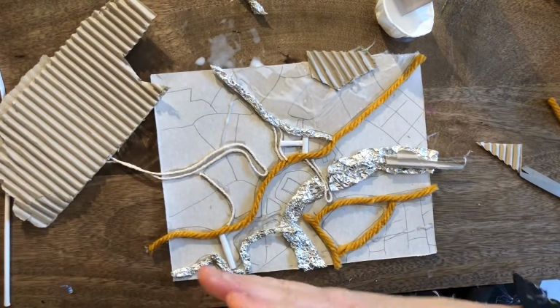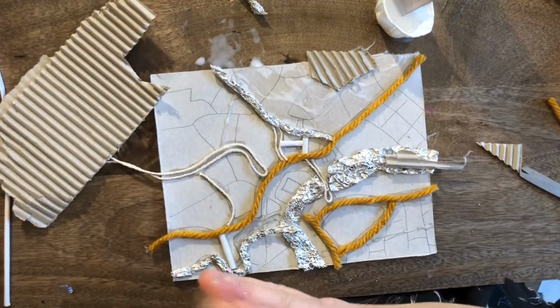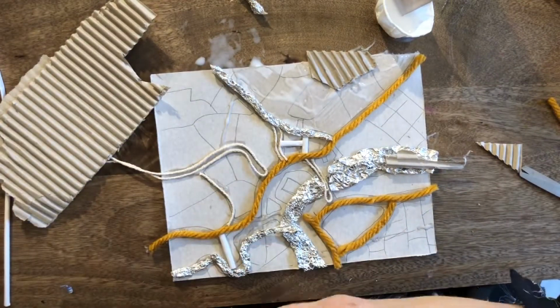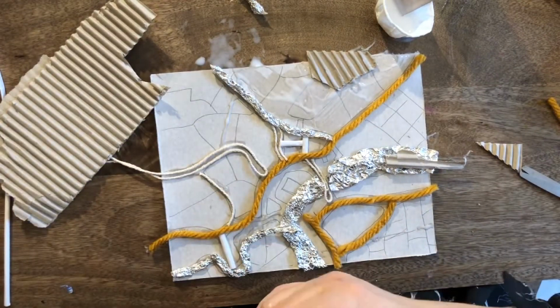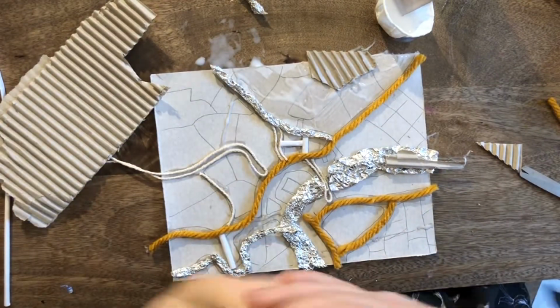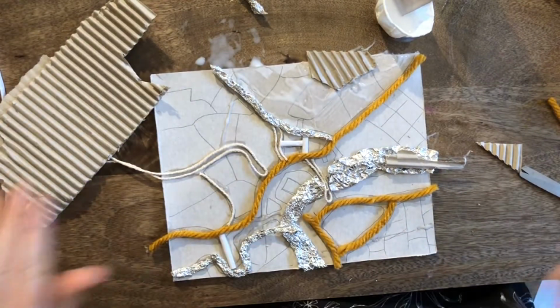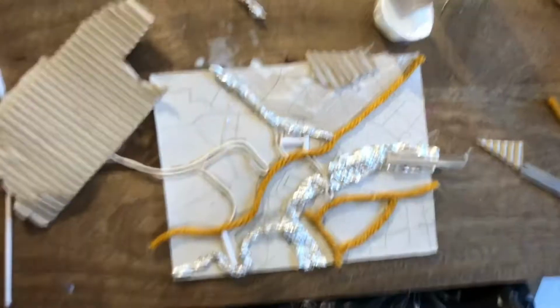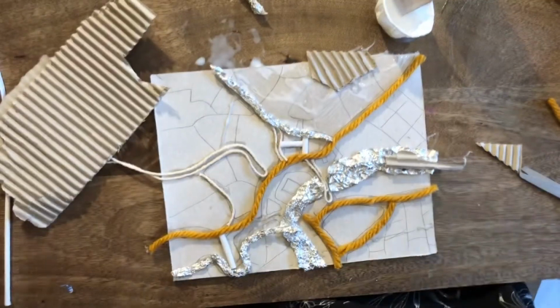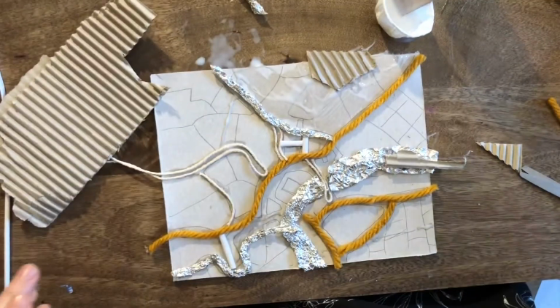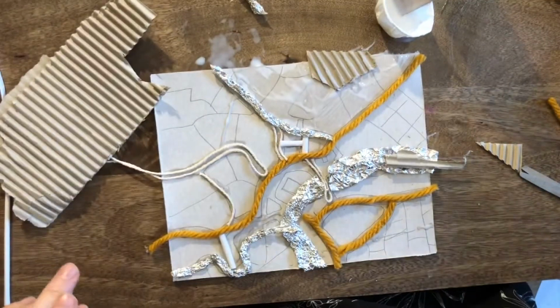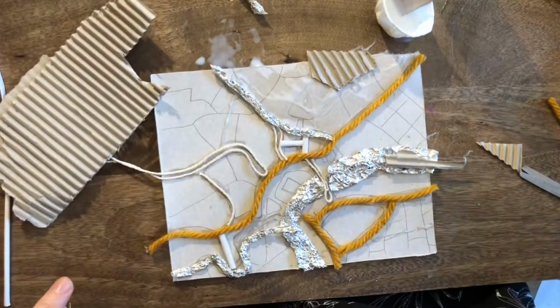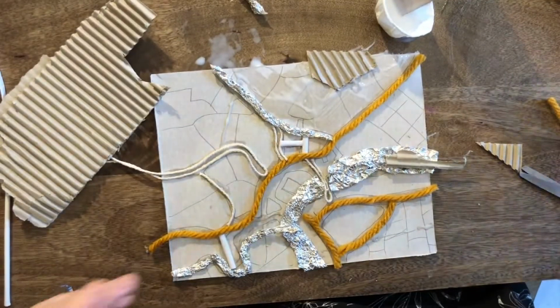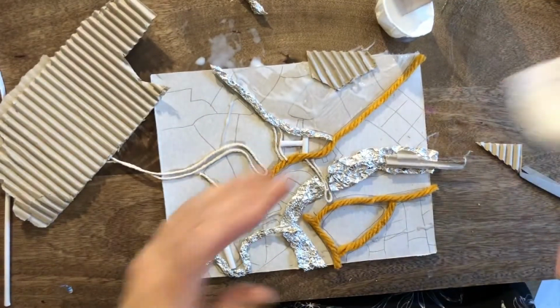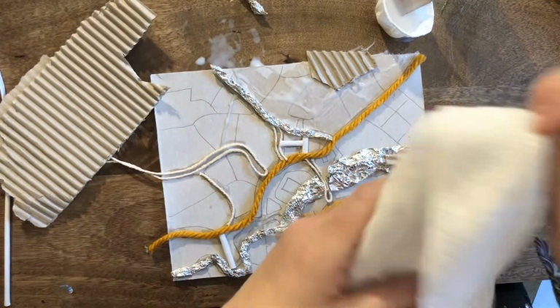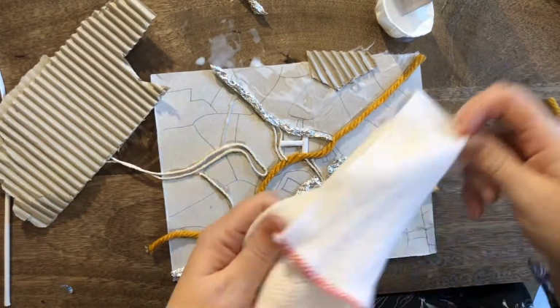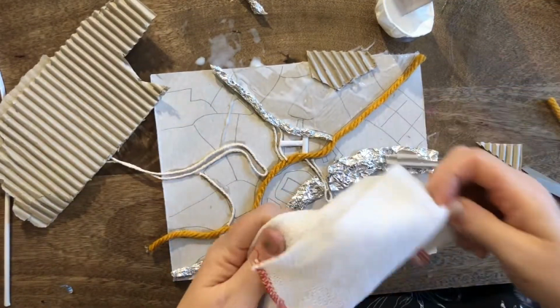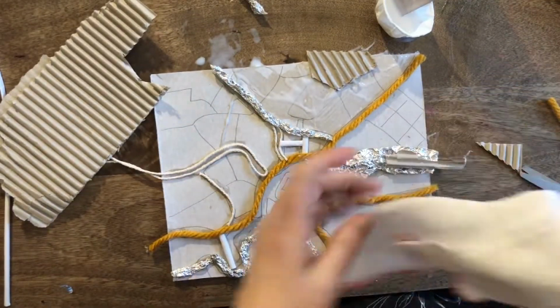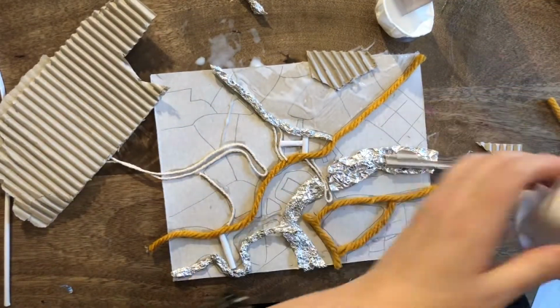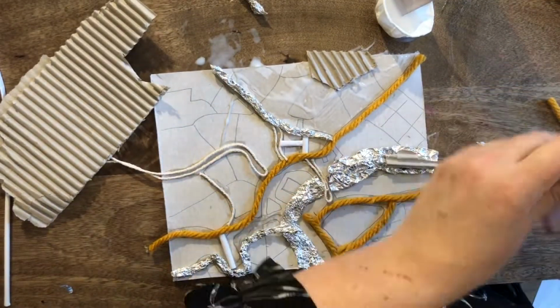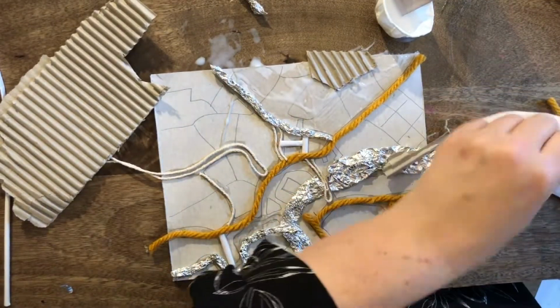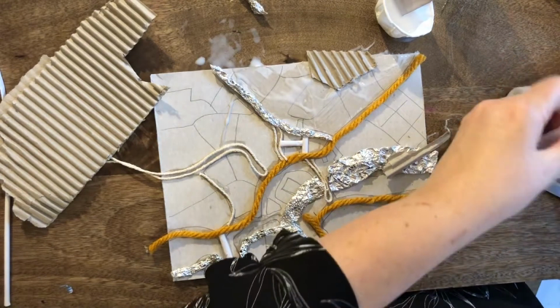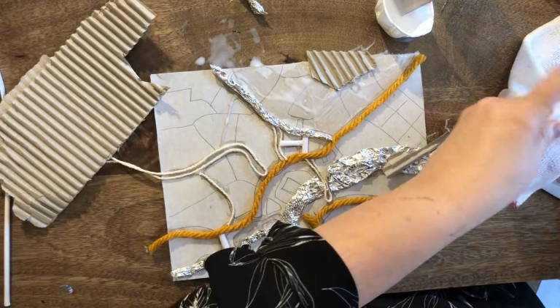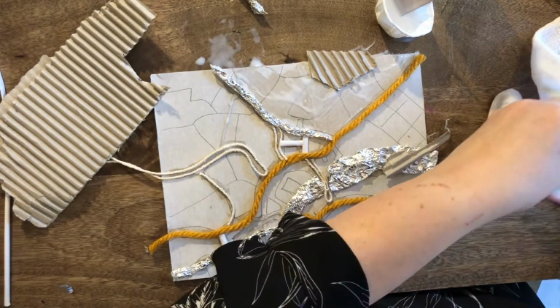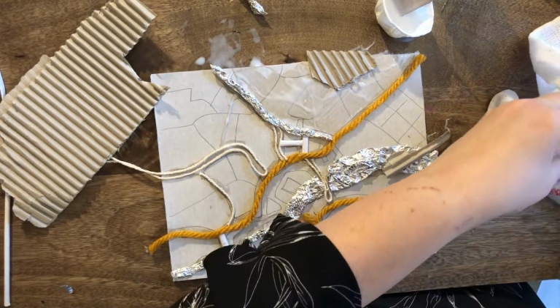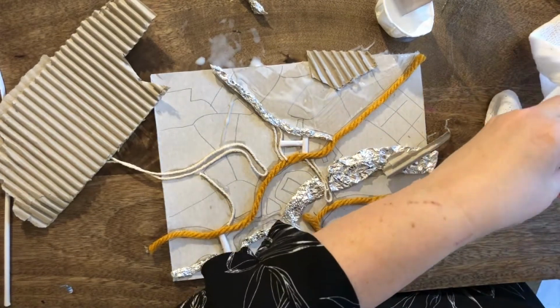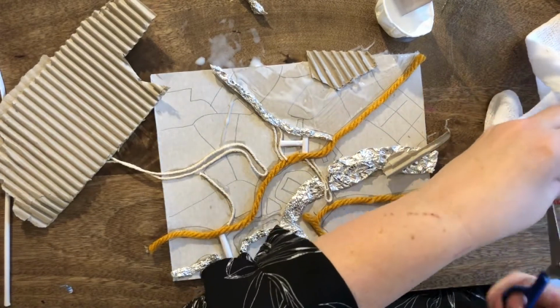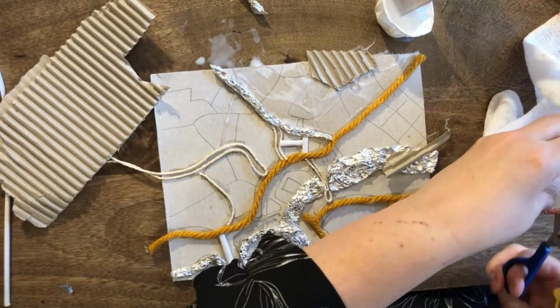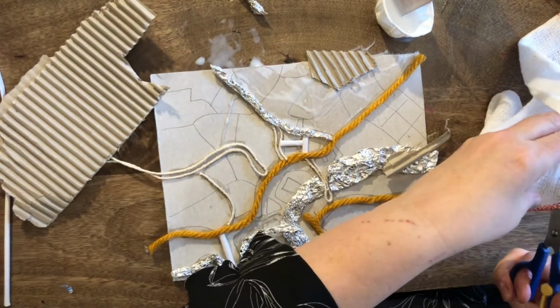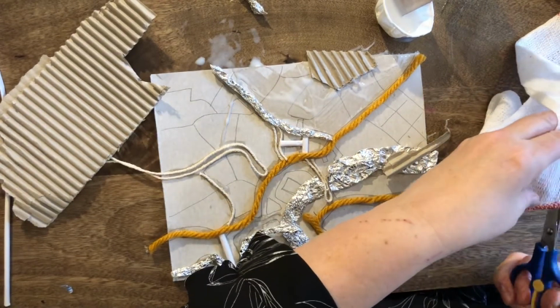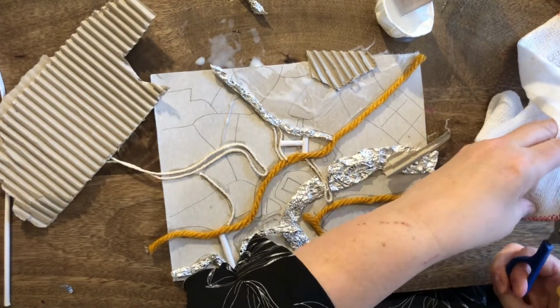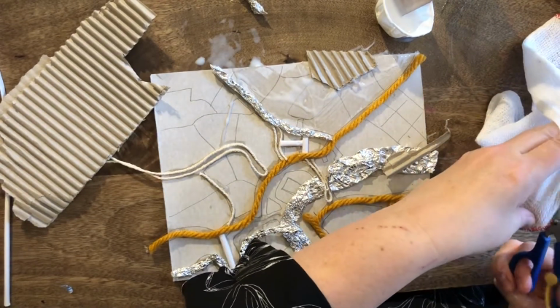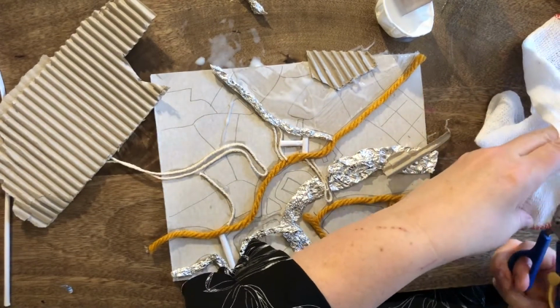When I finish this area, I move to another area. Don't worry about going over the edge — you can trim all that later.